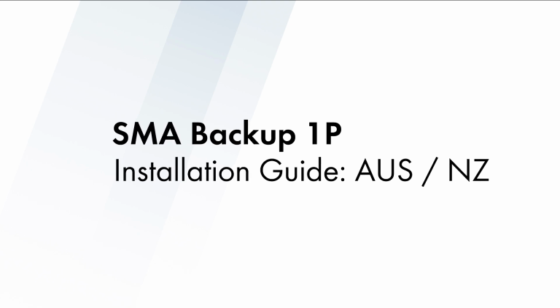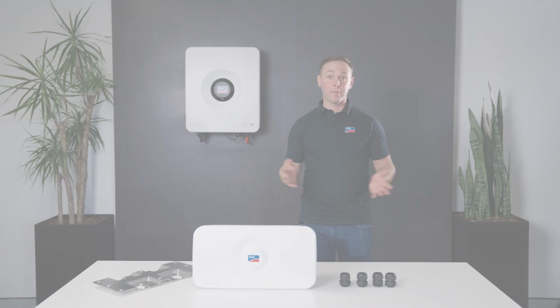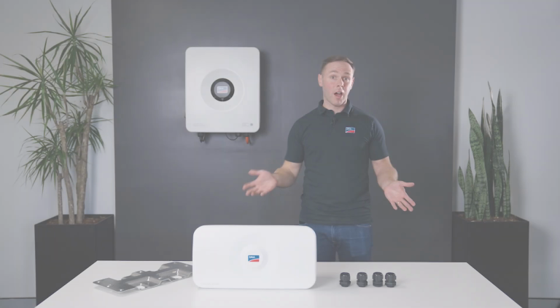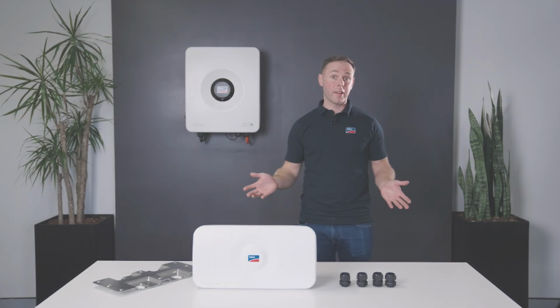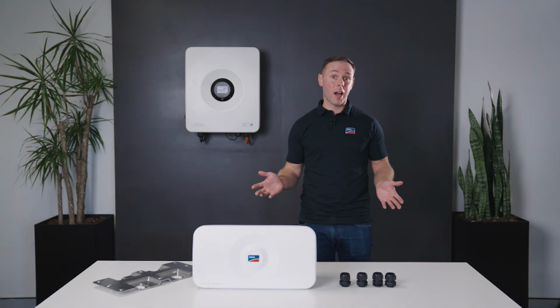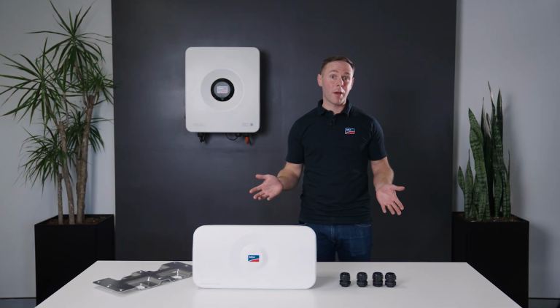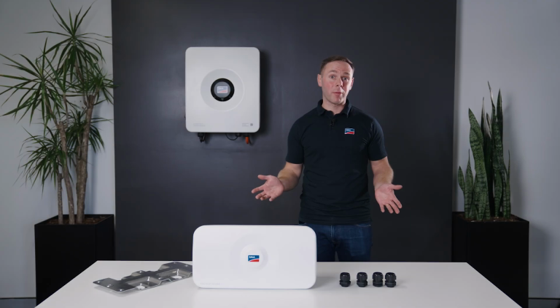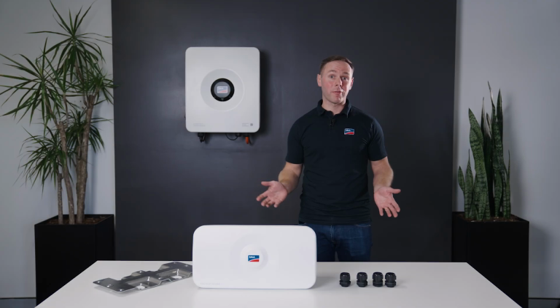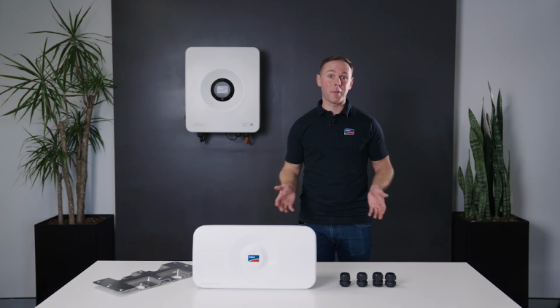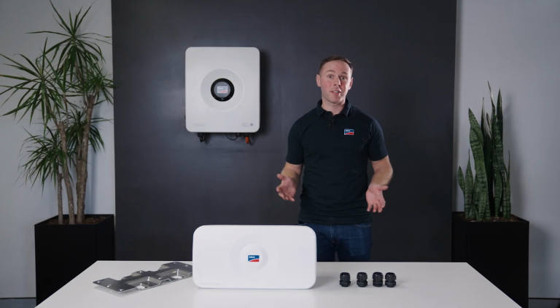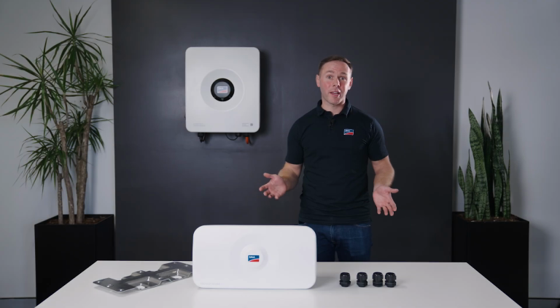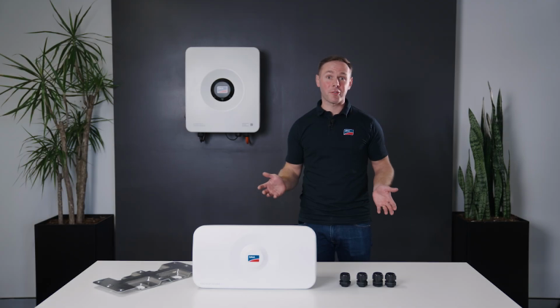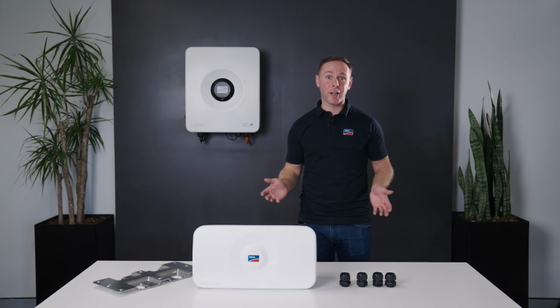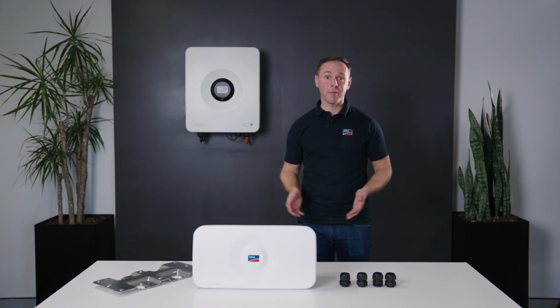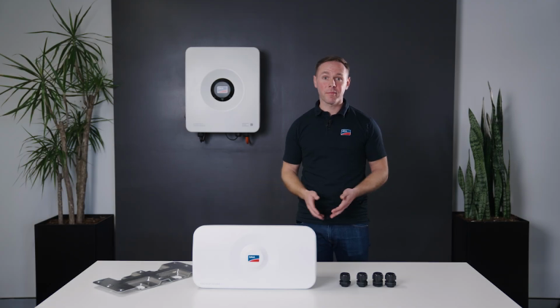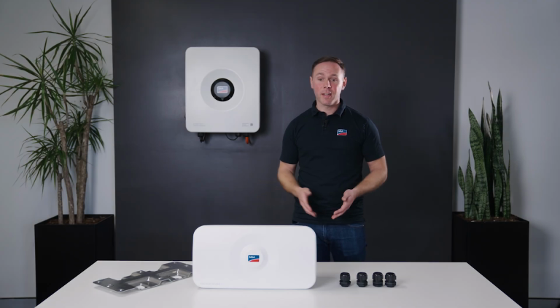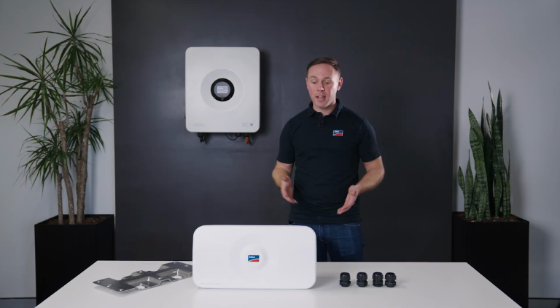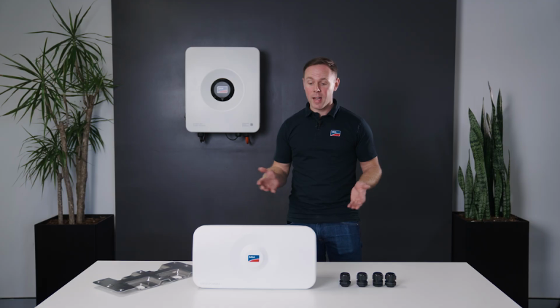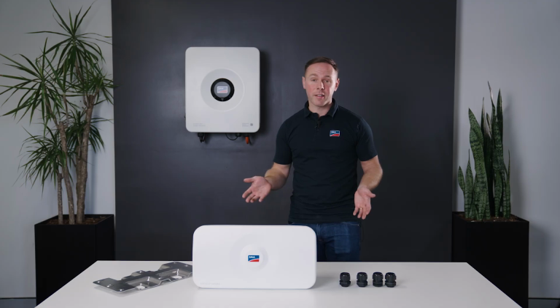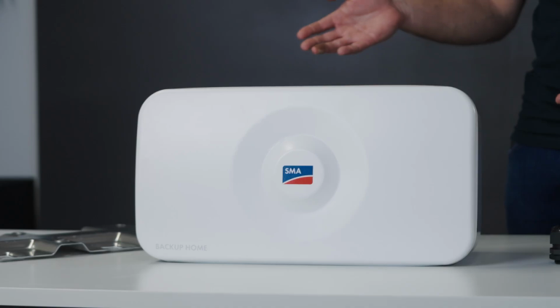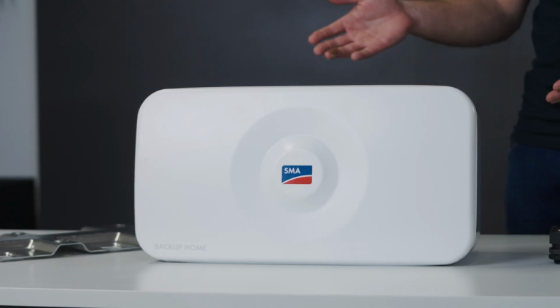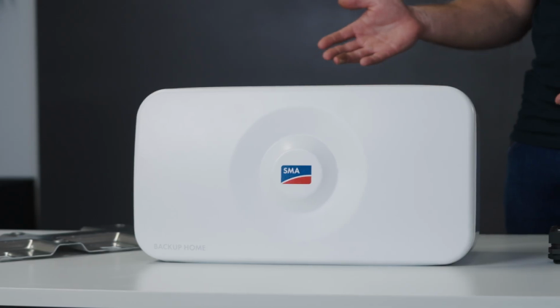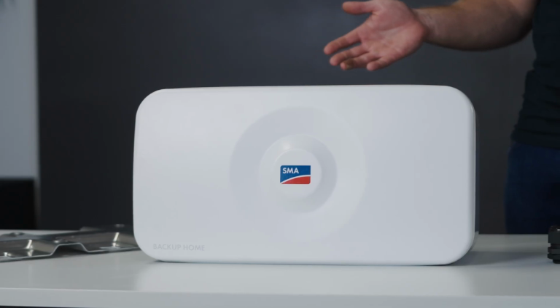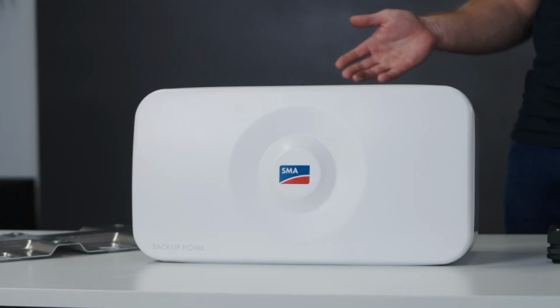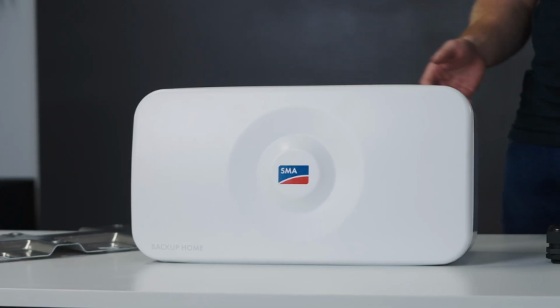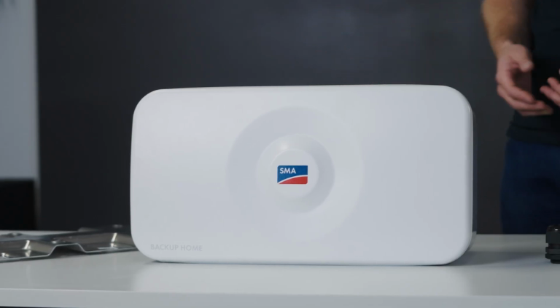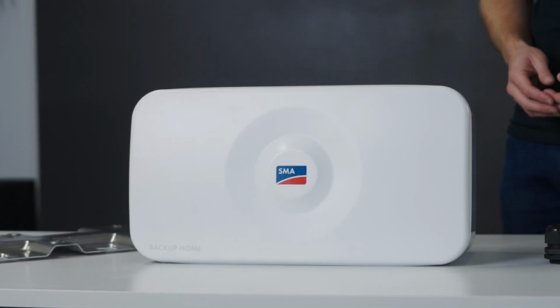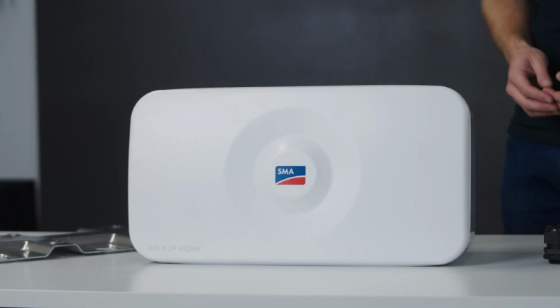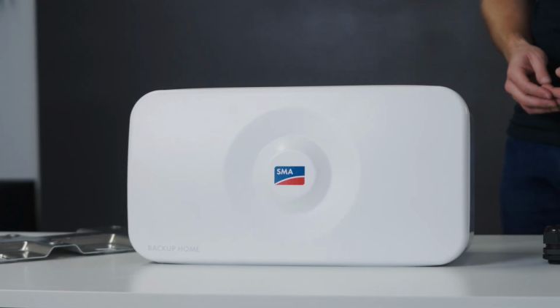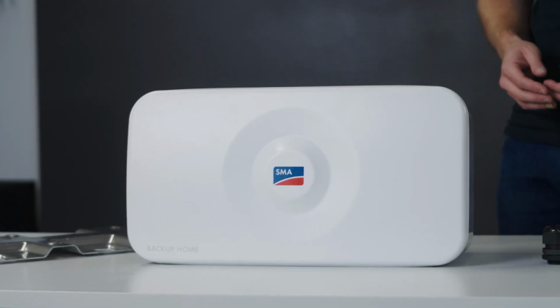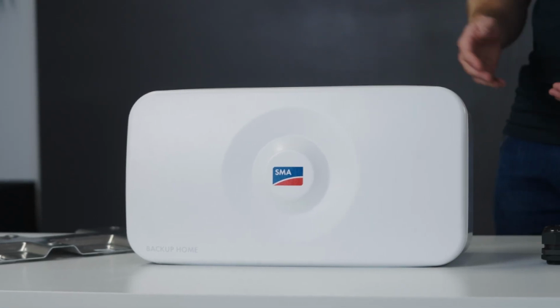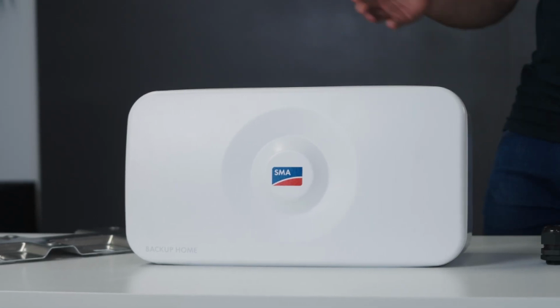Hi, I'm Albert from SMA Australia and today we'll be installing the SMA Backup Box.